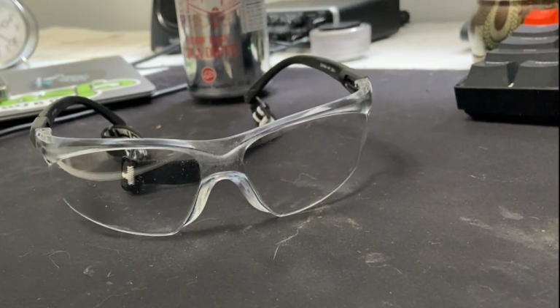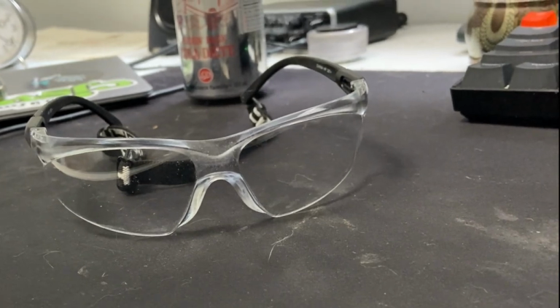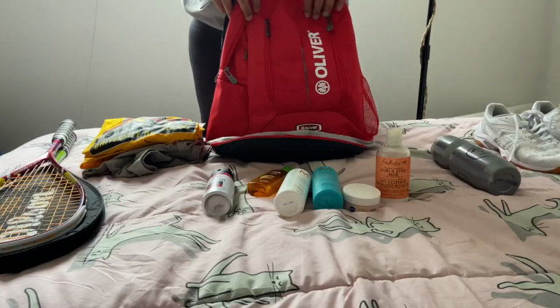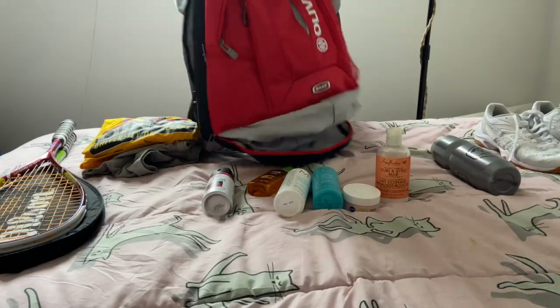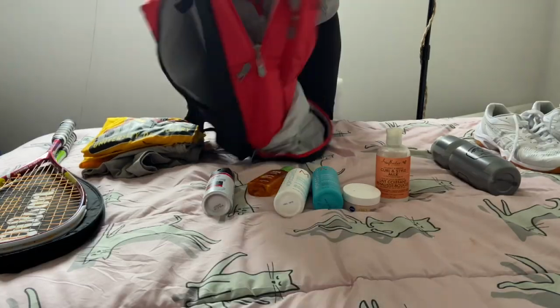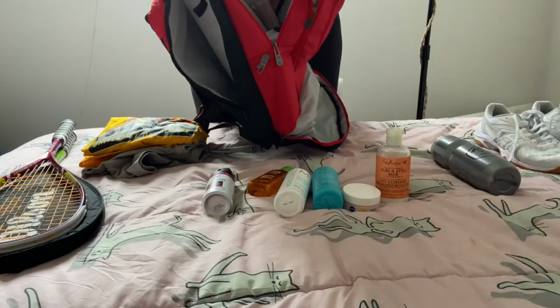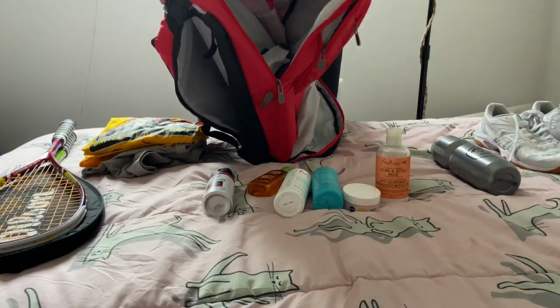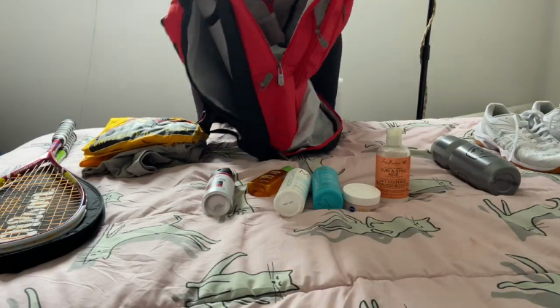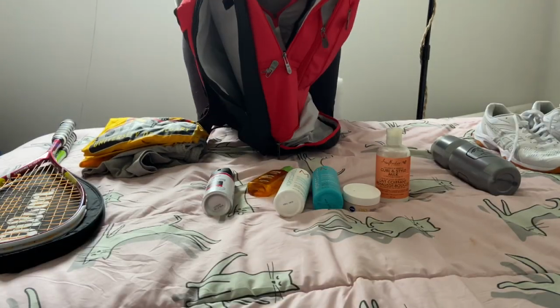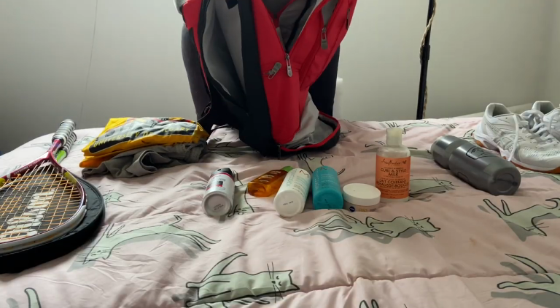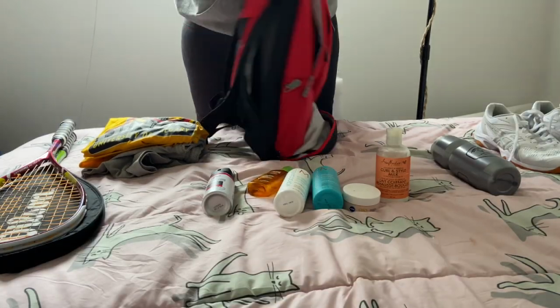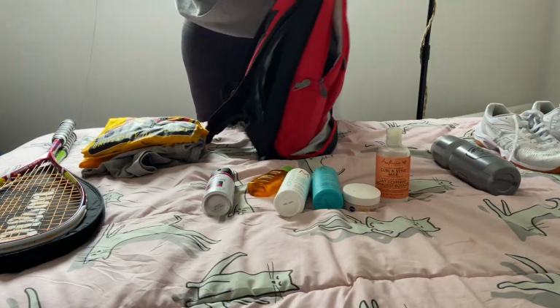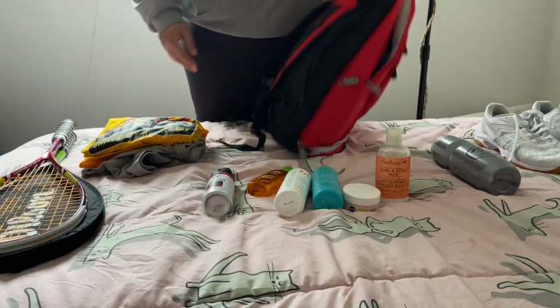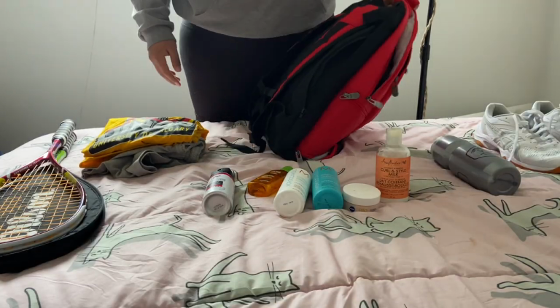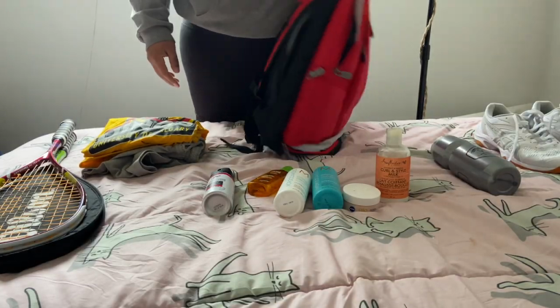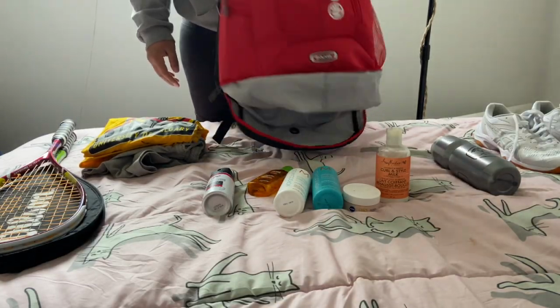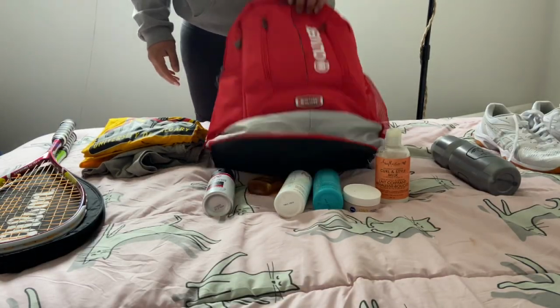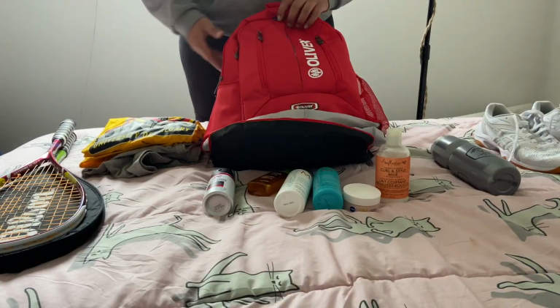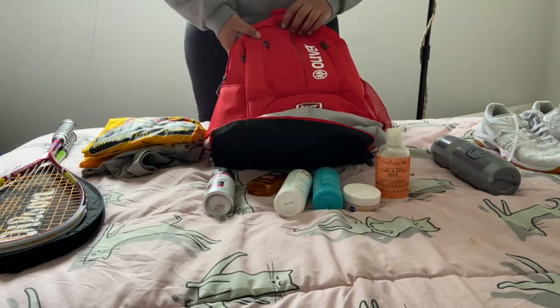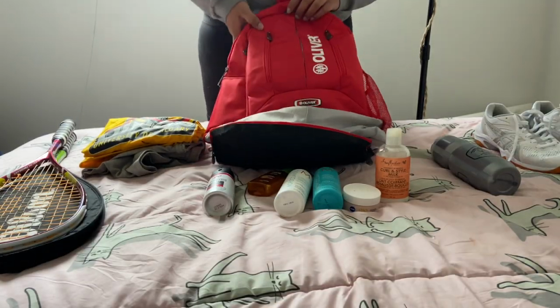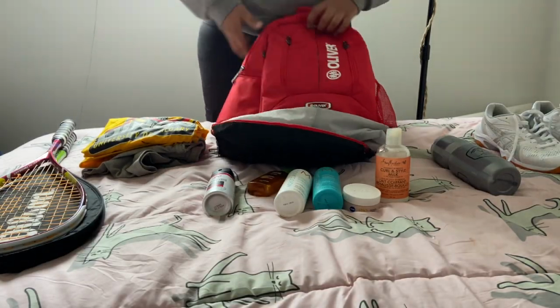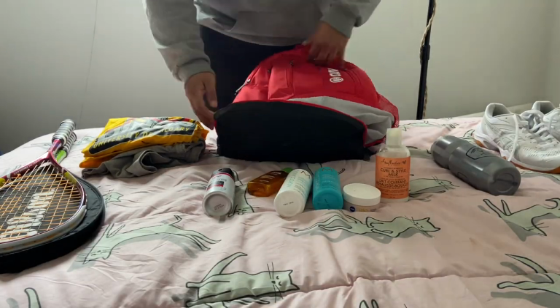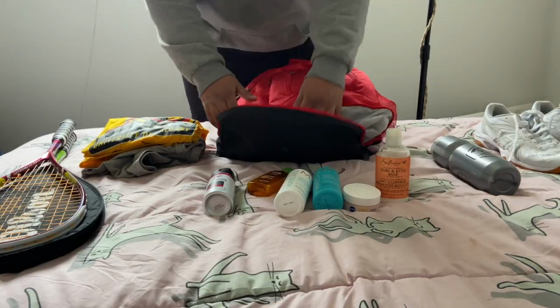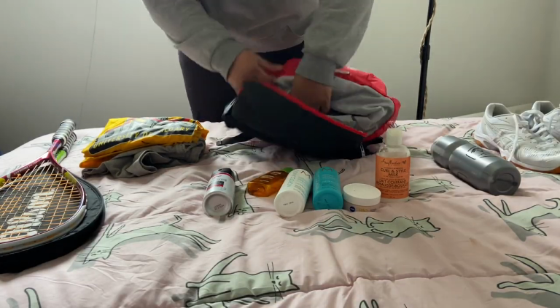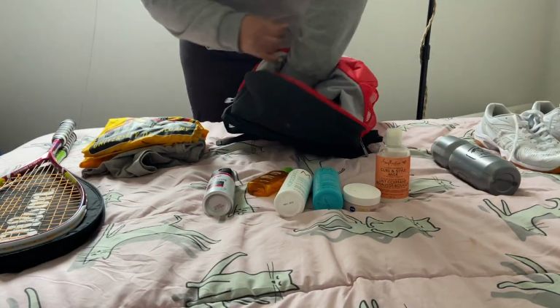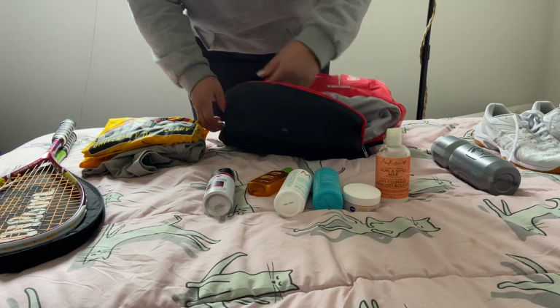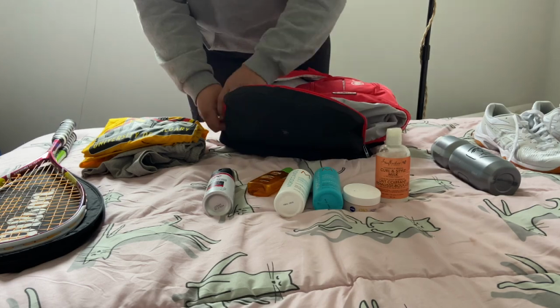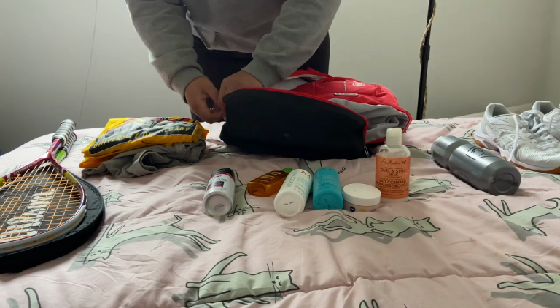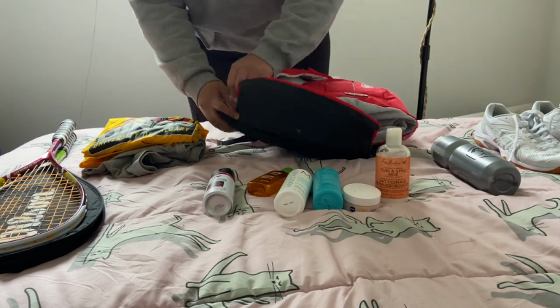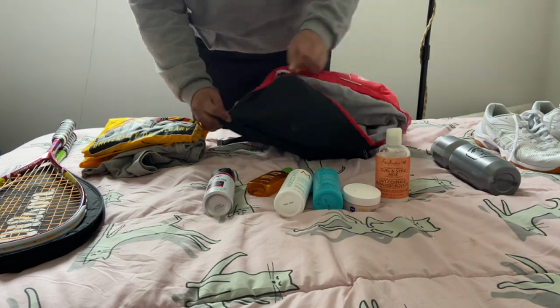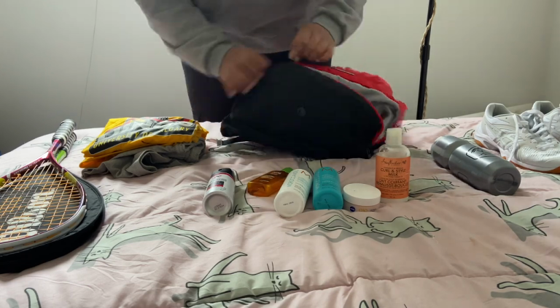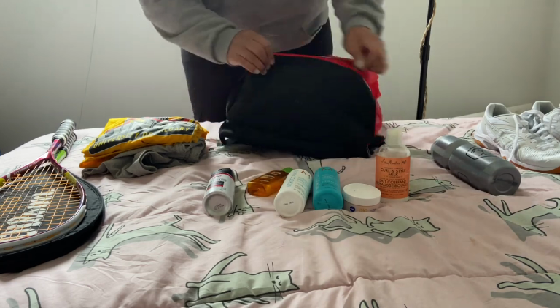Anyways, that's my what's in my bag. Thank you for joining me. I hope to see you in the next video. Bye!